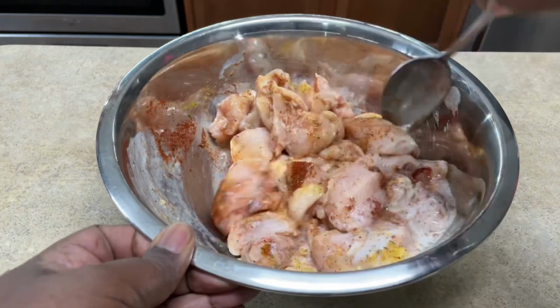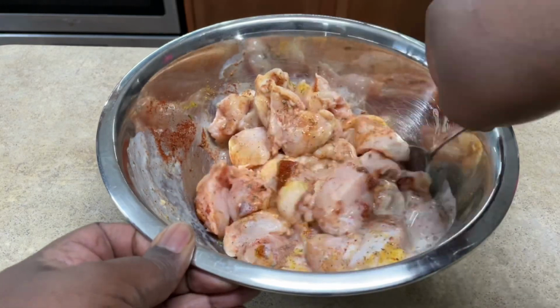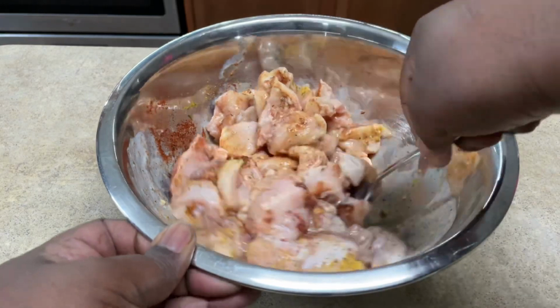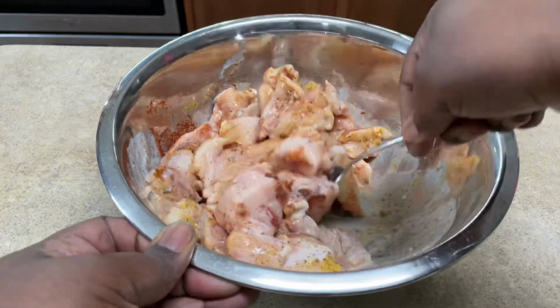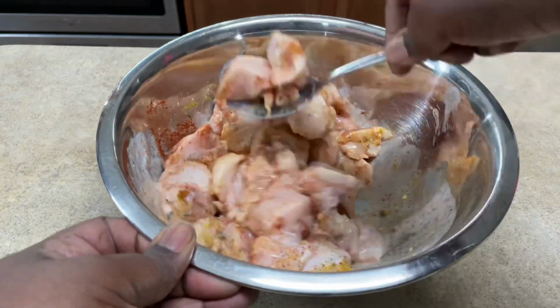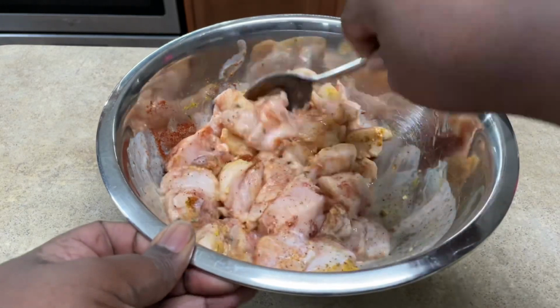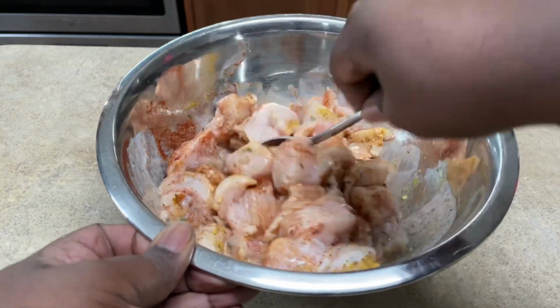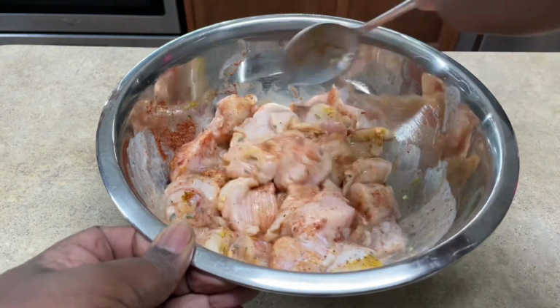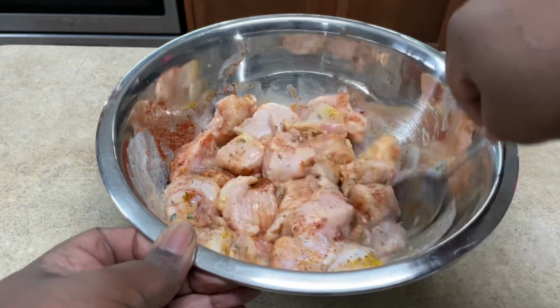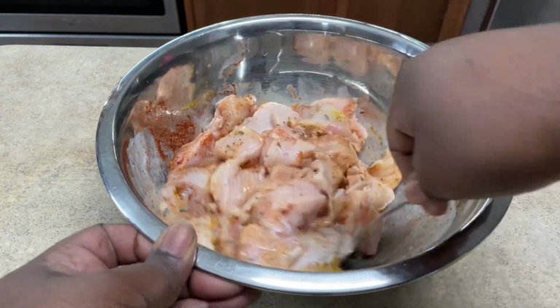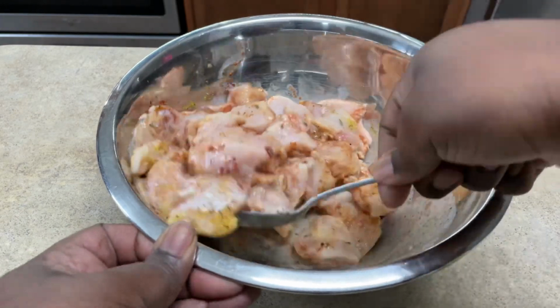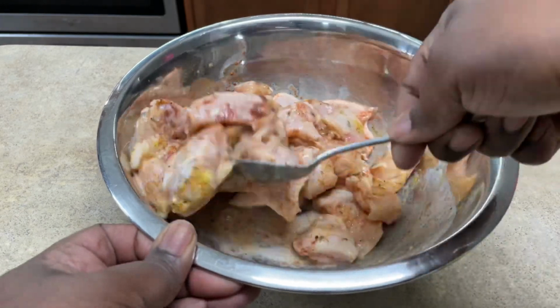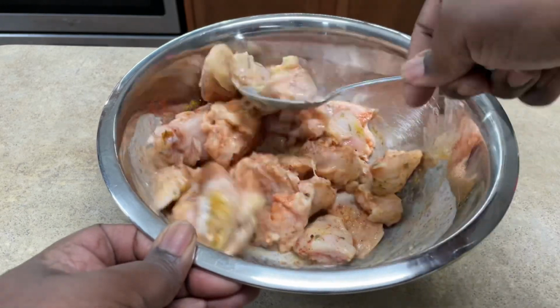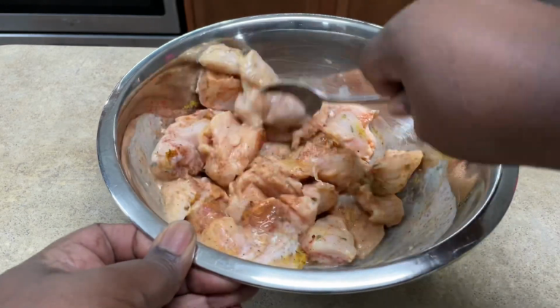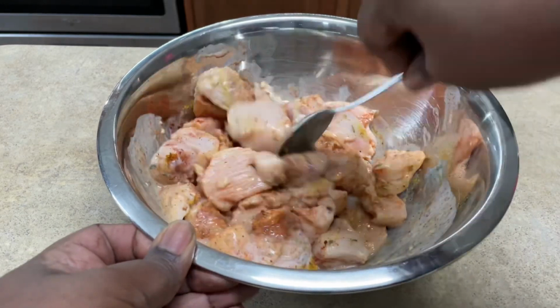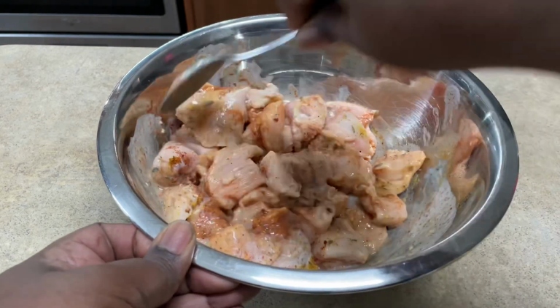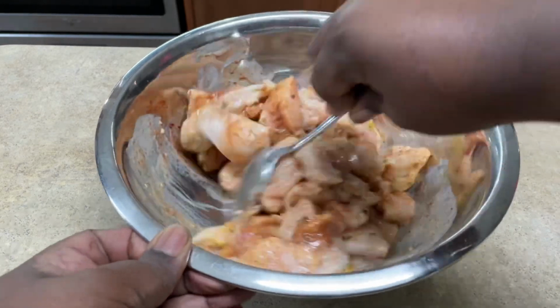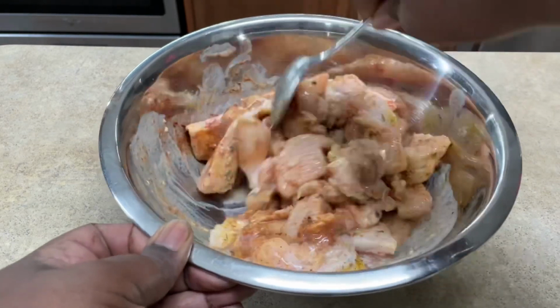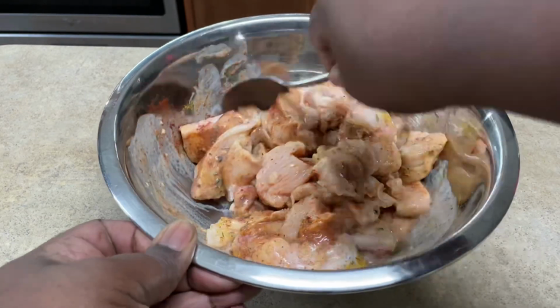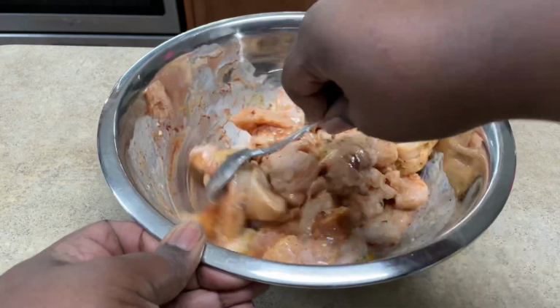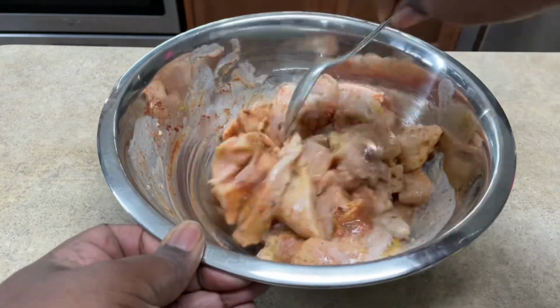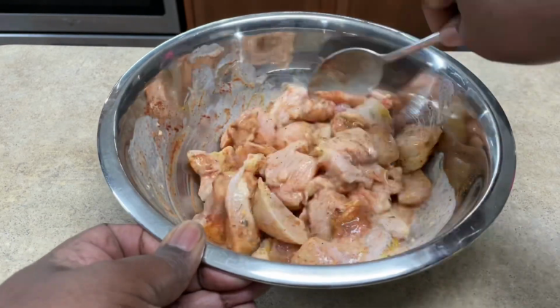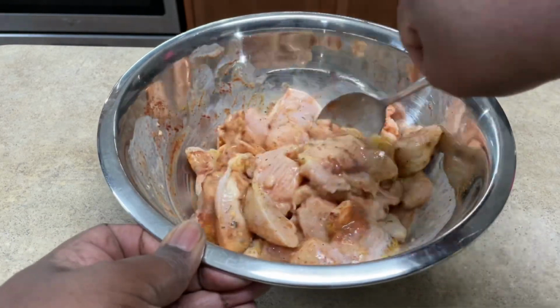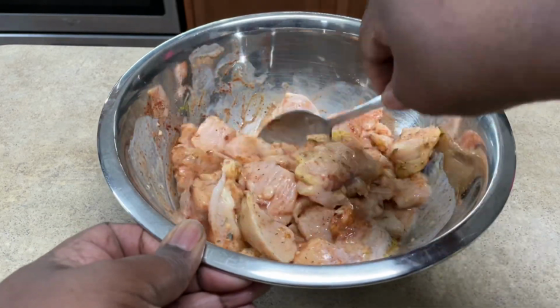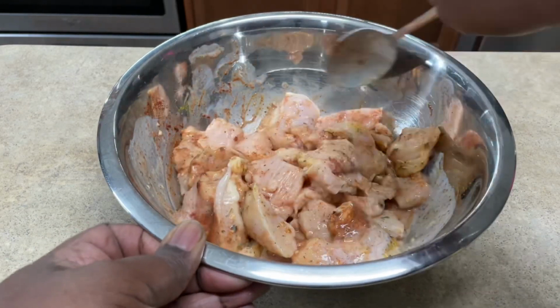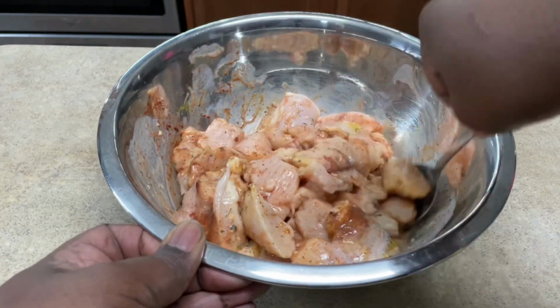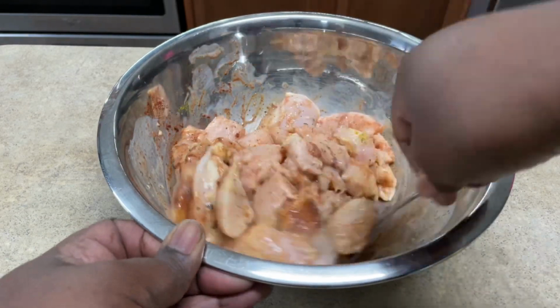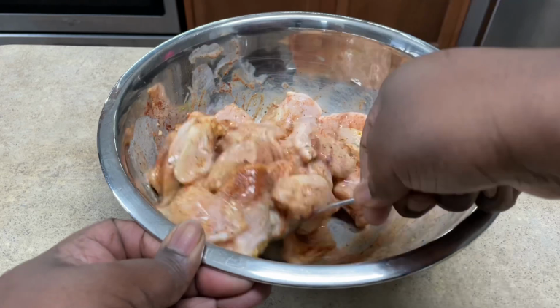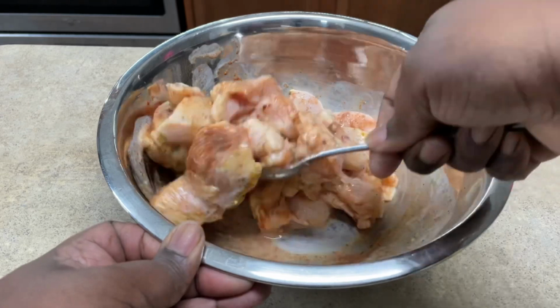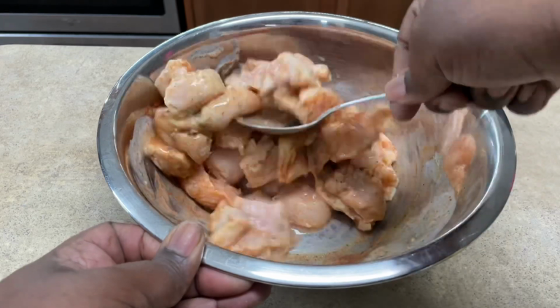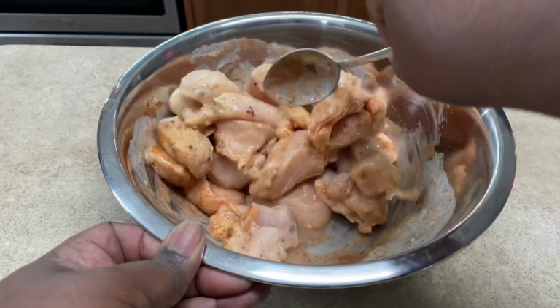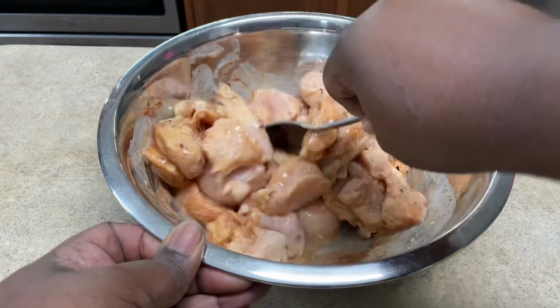I'm gonna let it marinate for about four hours. It would be great if you do it overnight, but I don't have that much time.